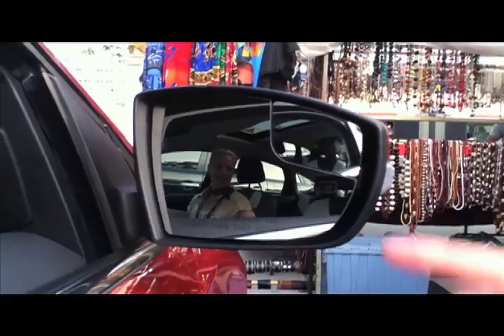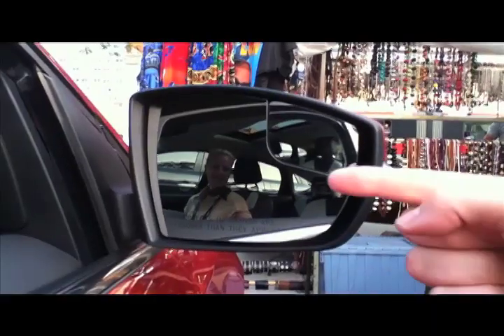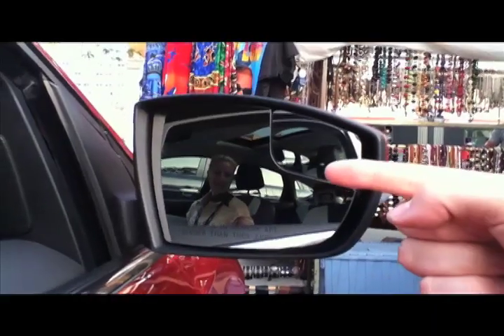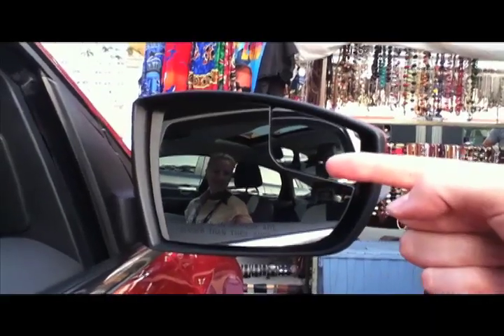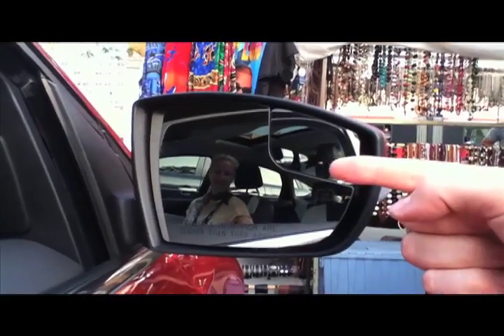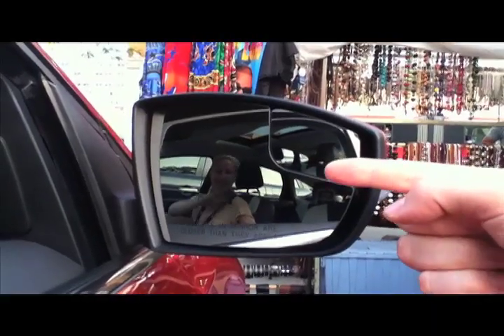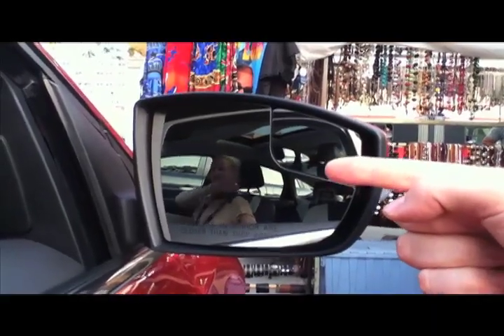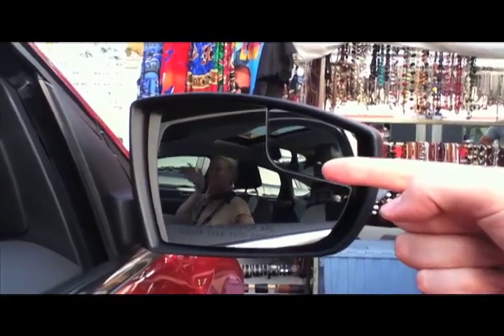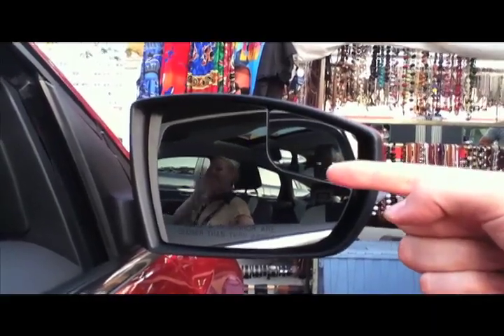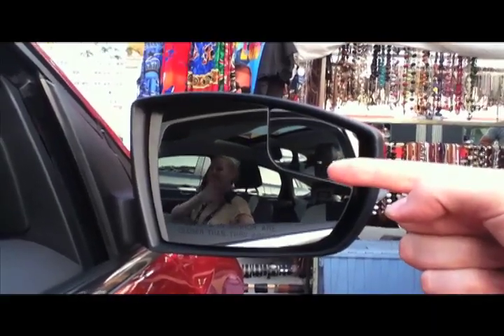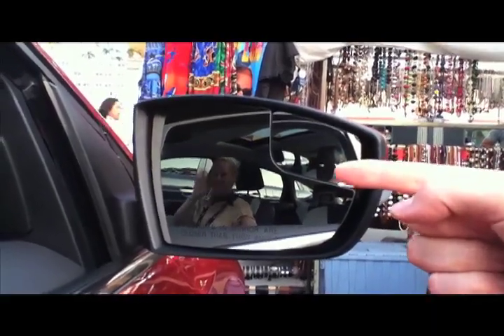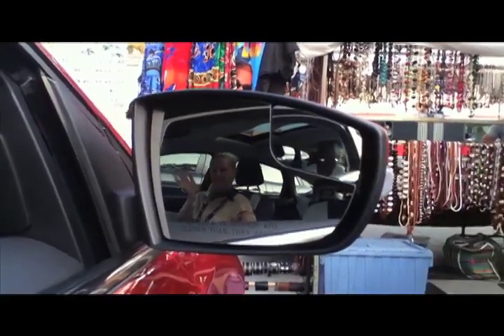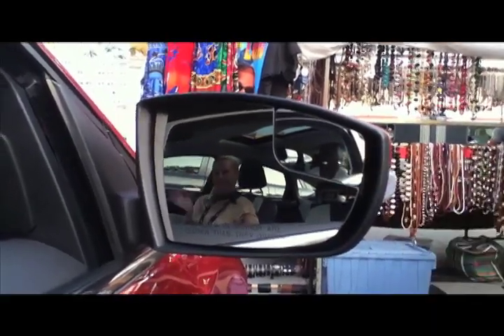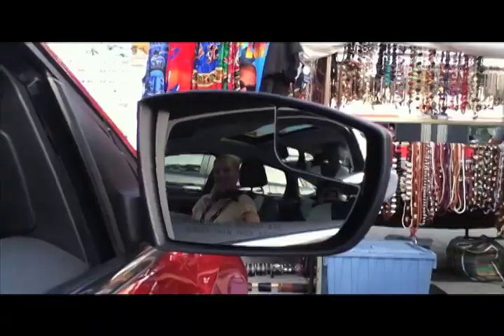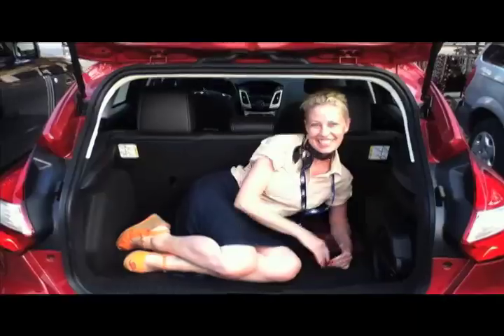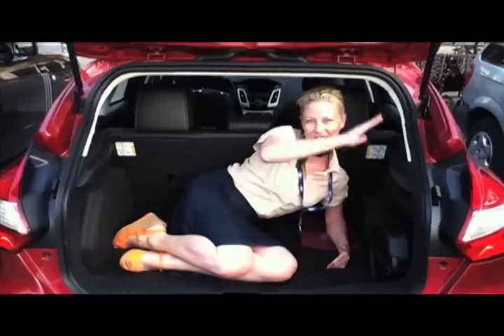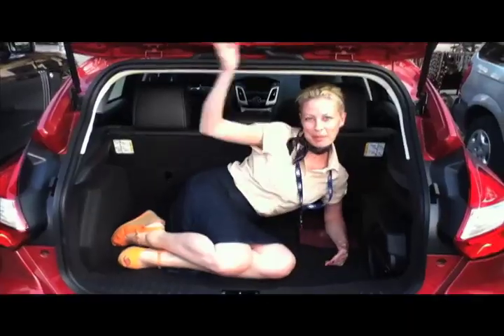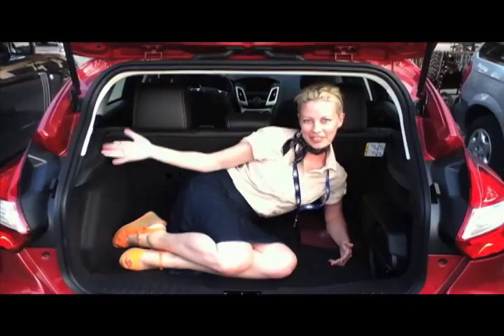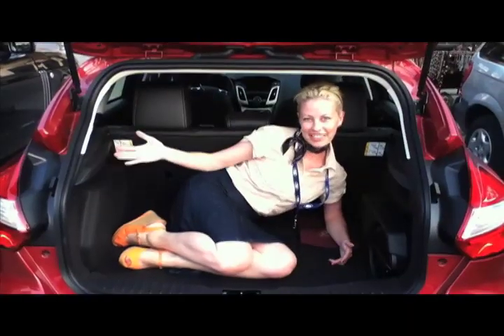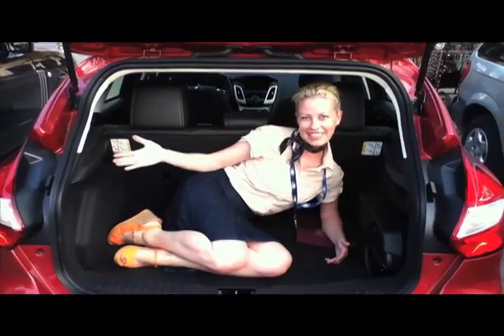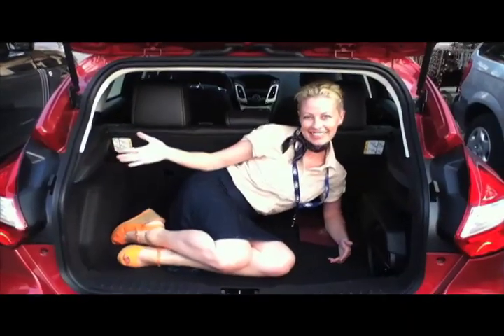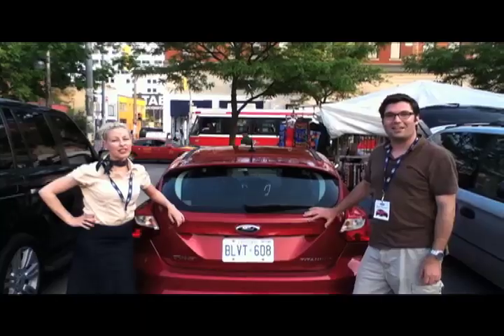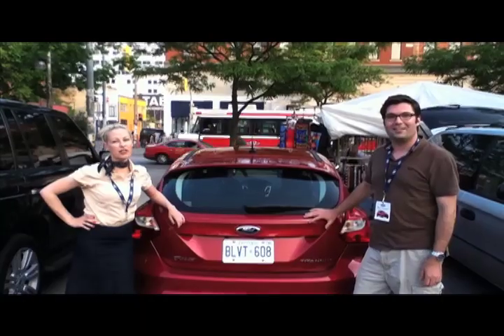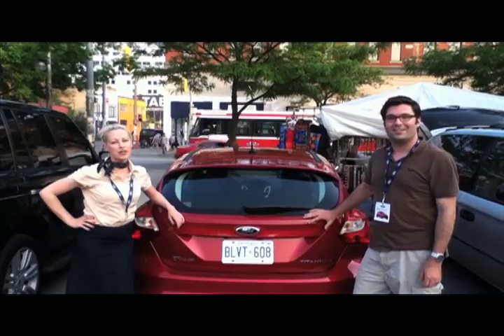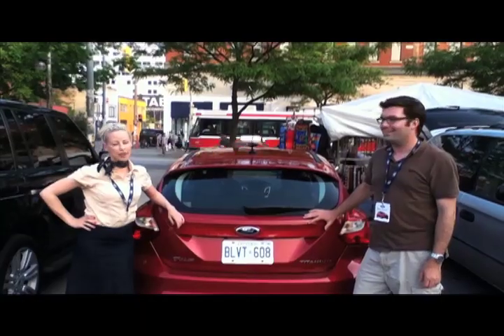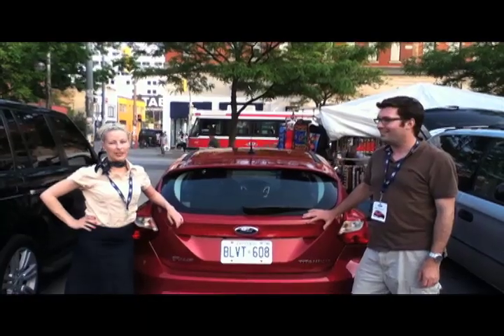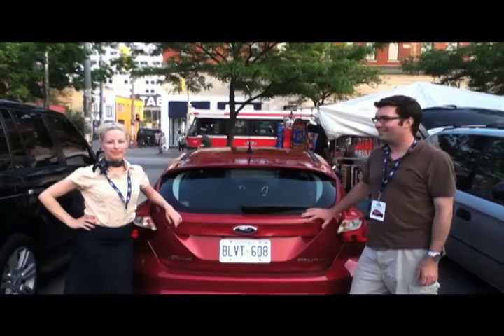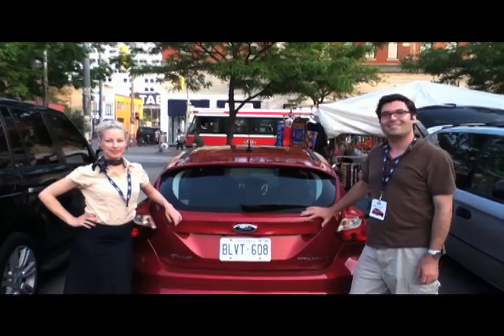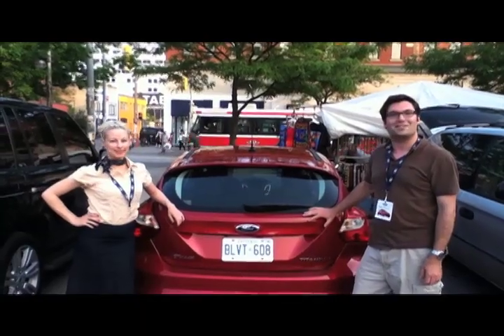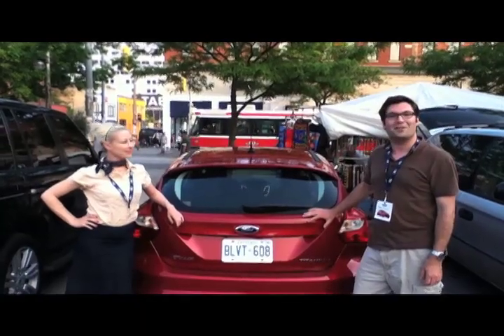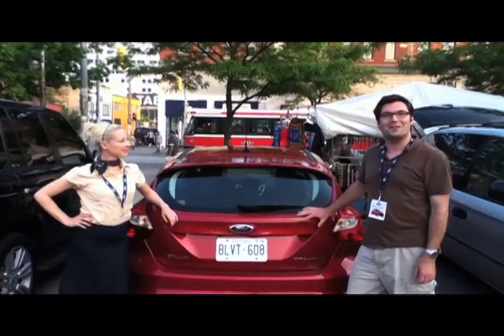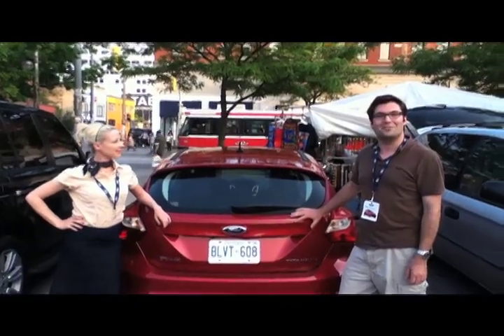Trucker style mirrors — no blind spots. It's a super big truck. Your new car is beautiful. Thanks very much, Ford.